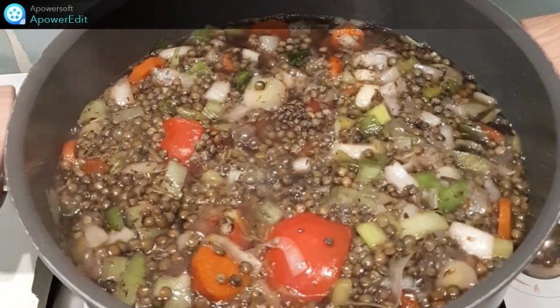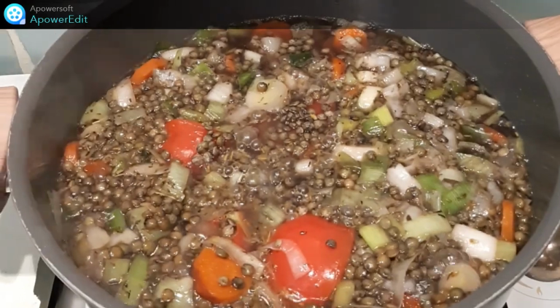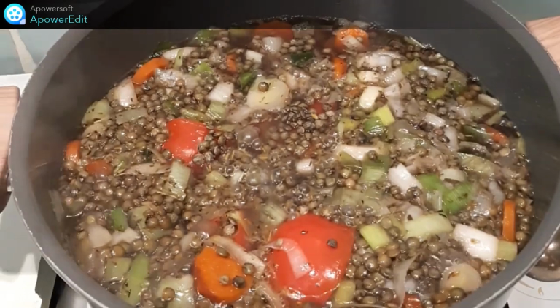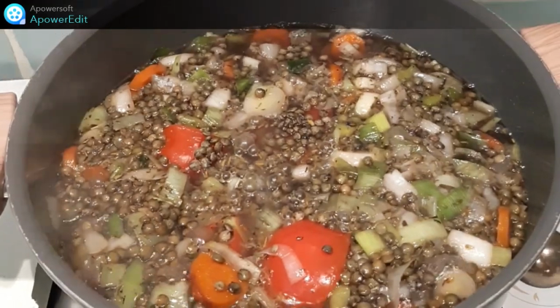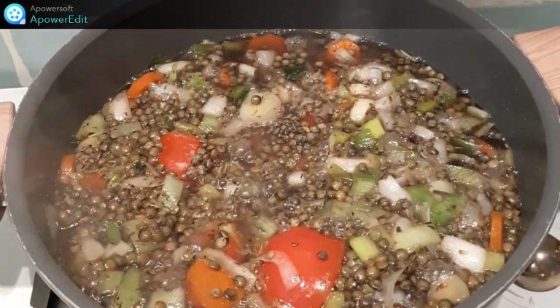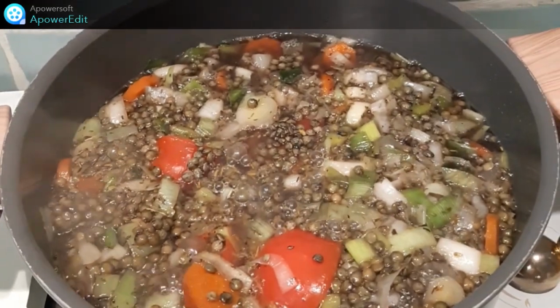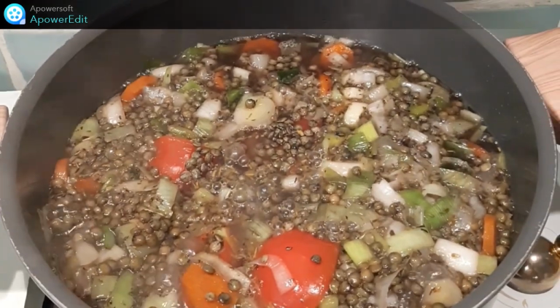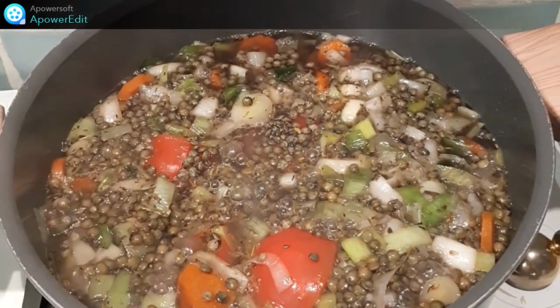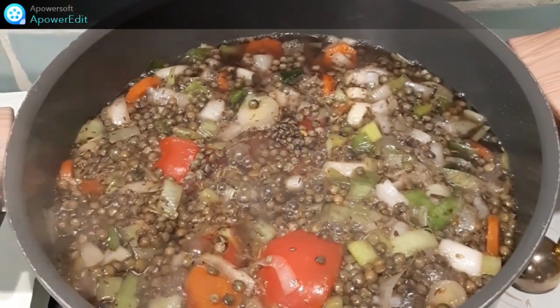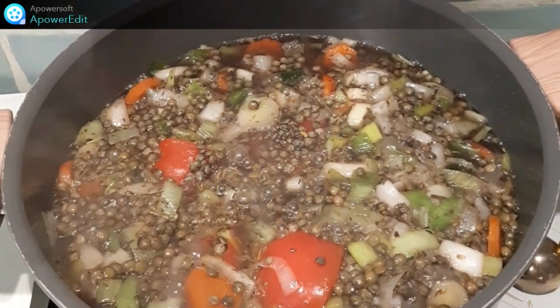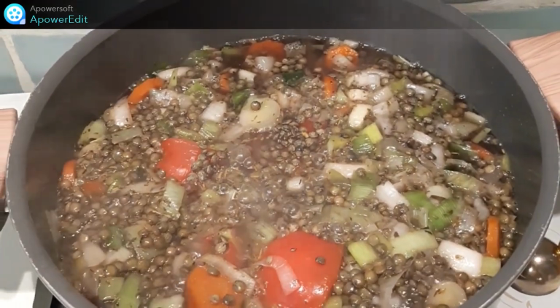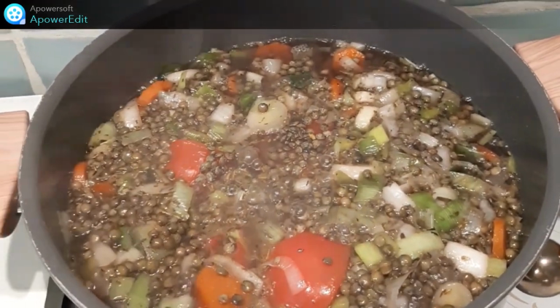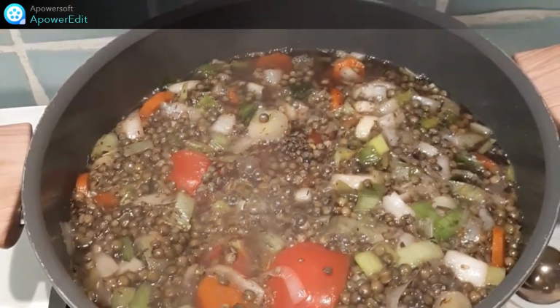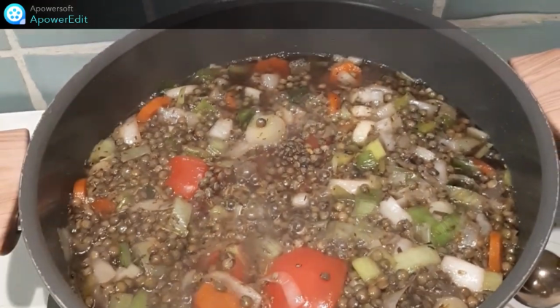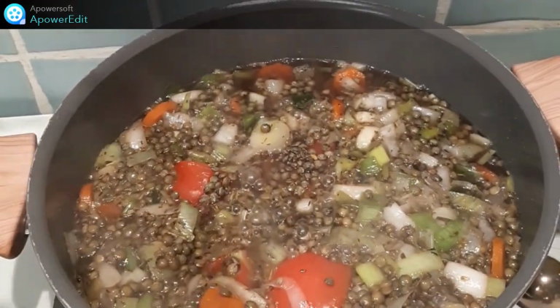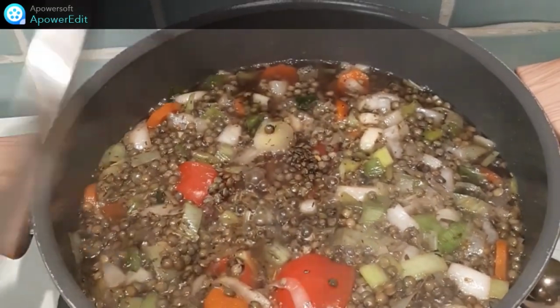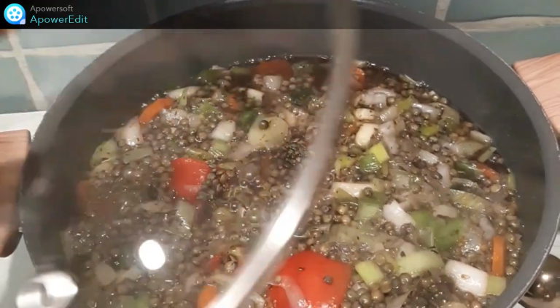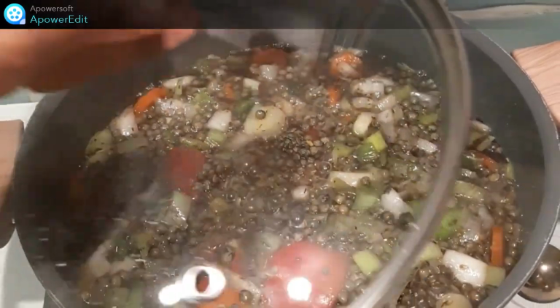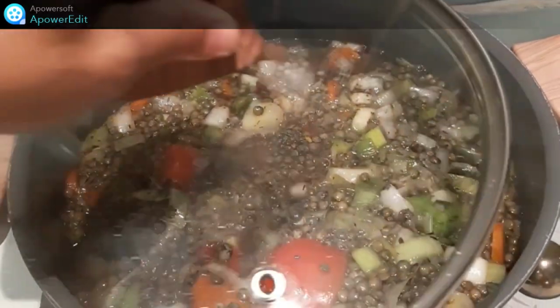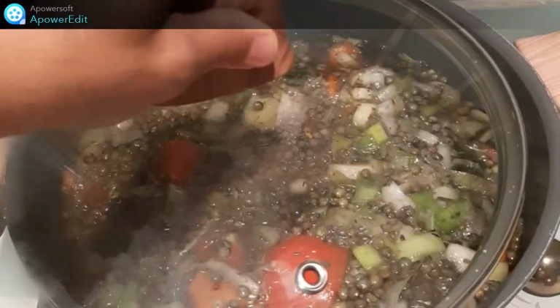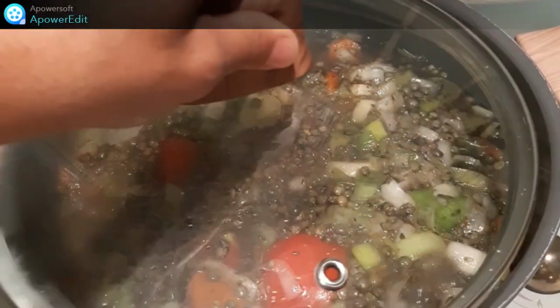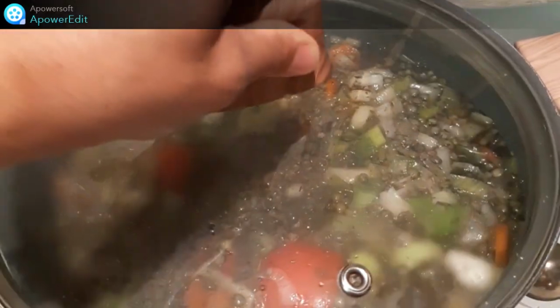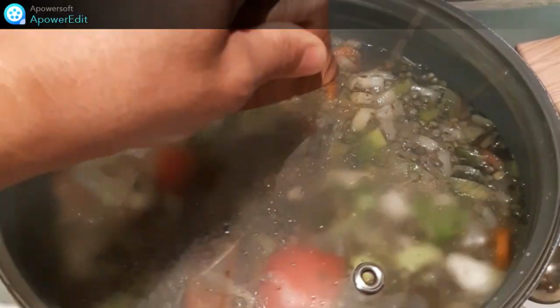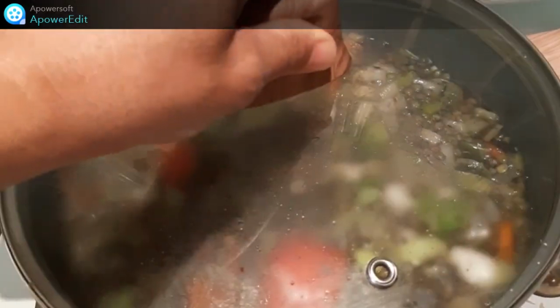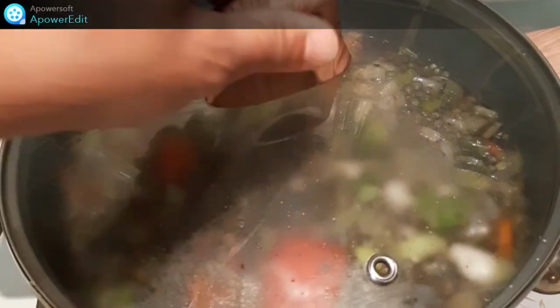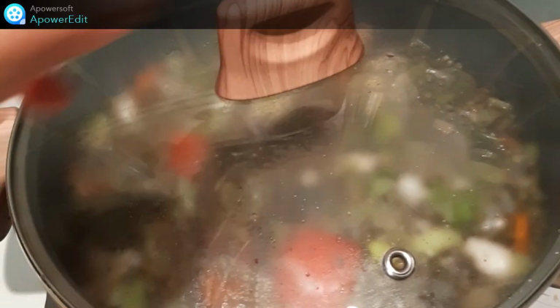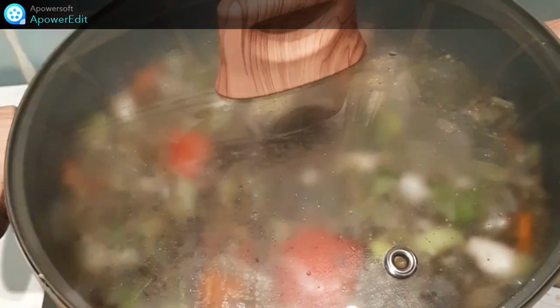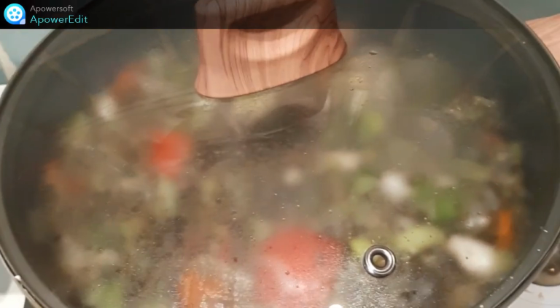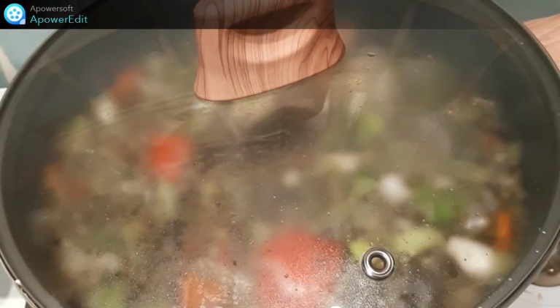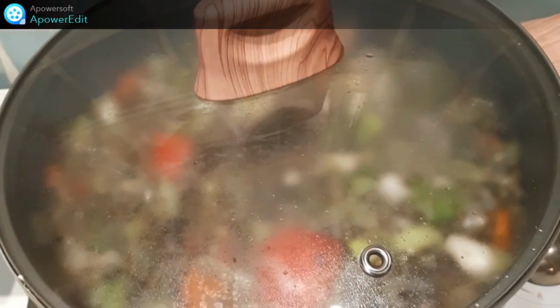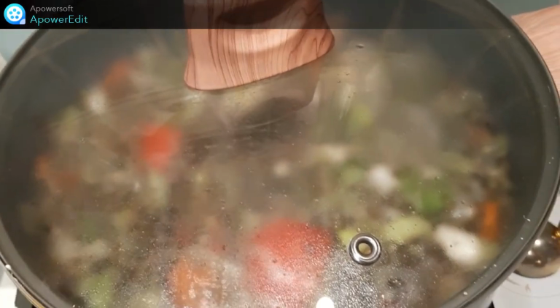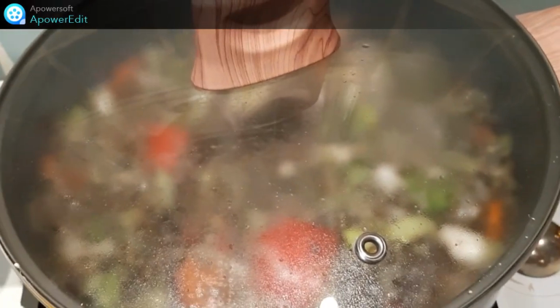À ébullition, je baisse le feu, je couvre et je cuit pendant une heure.